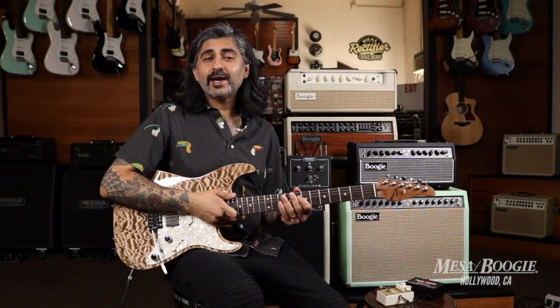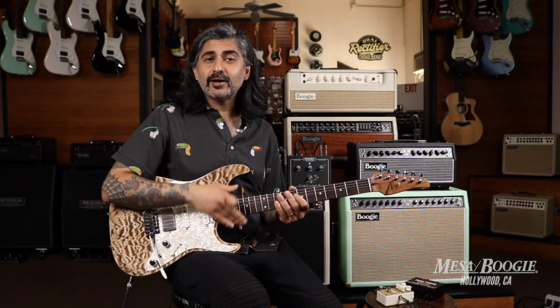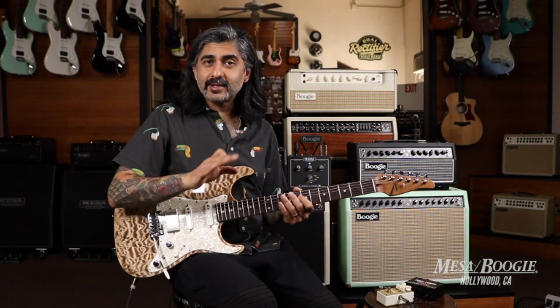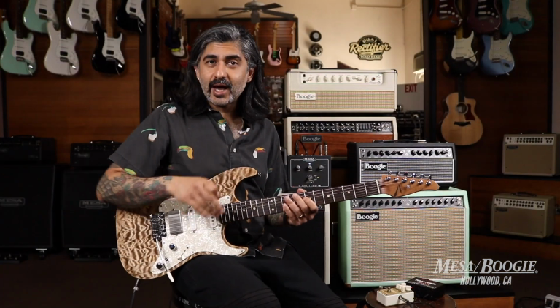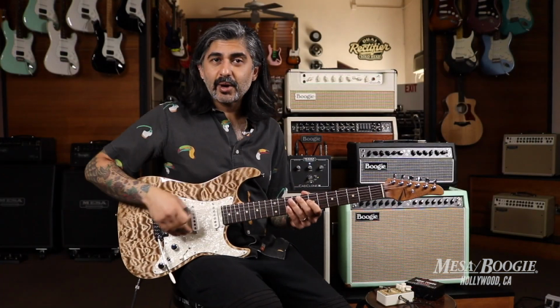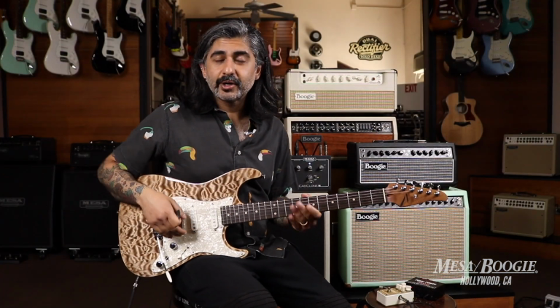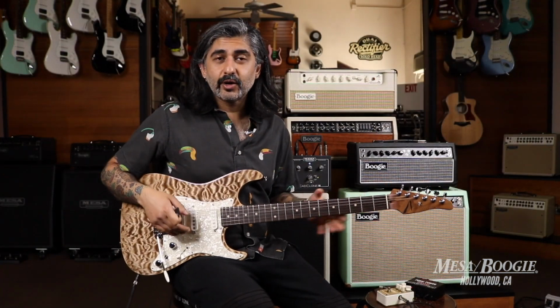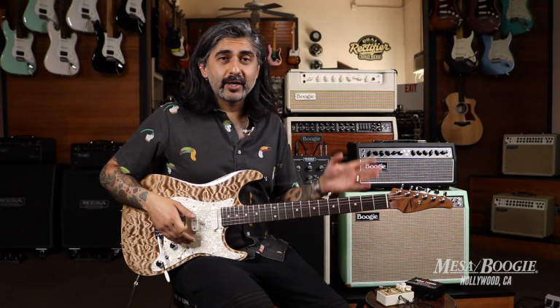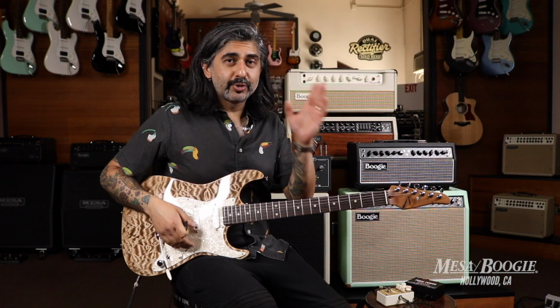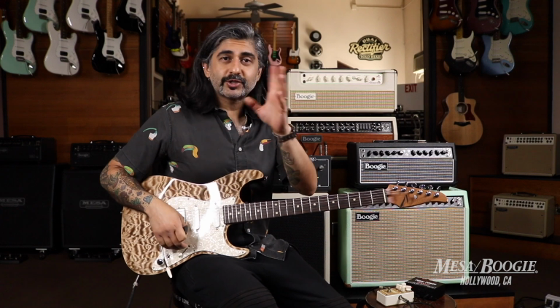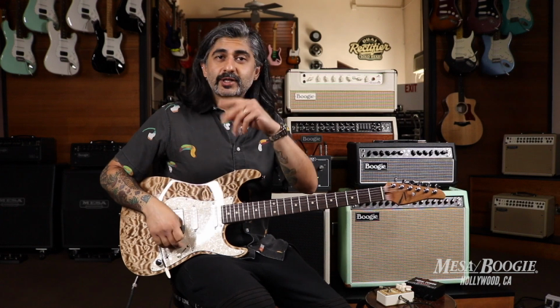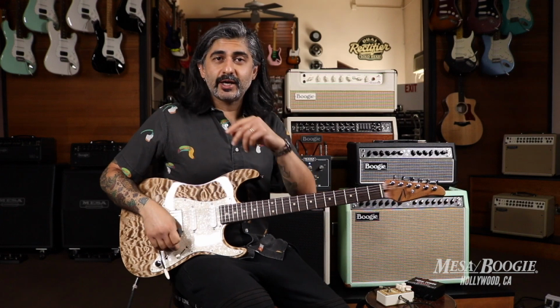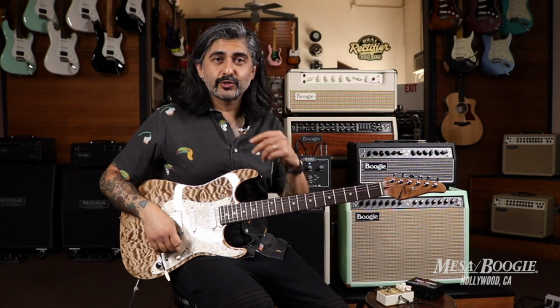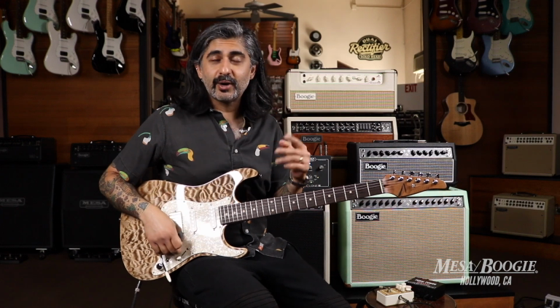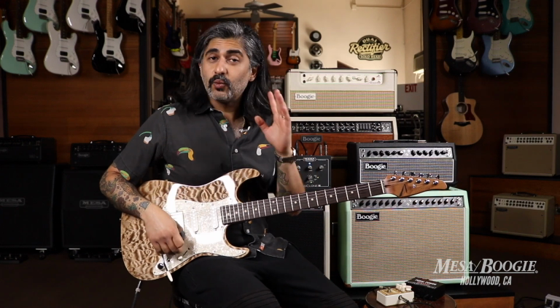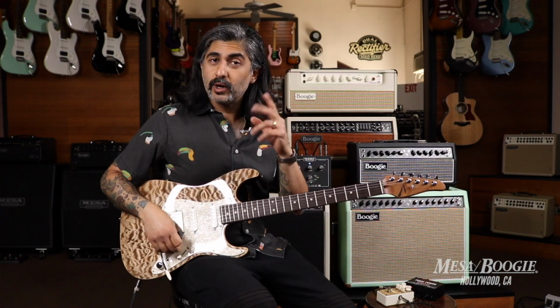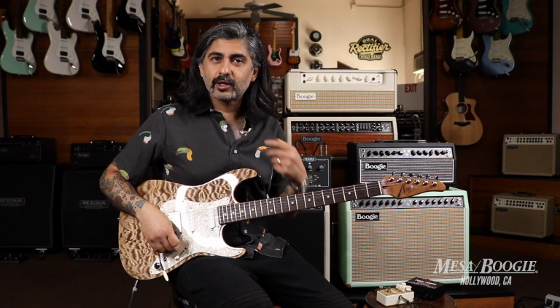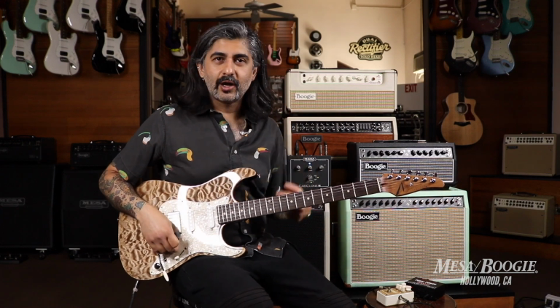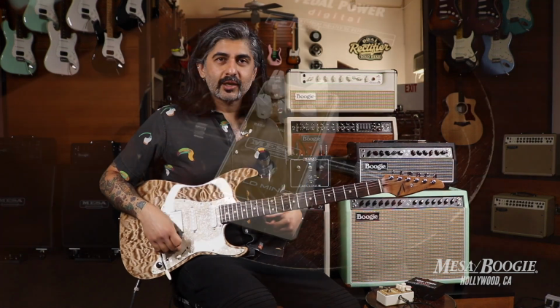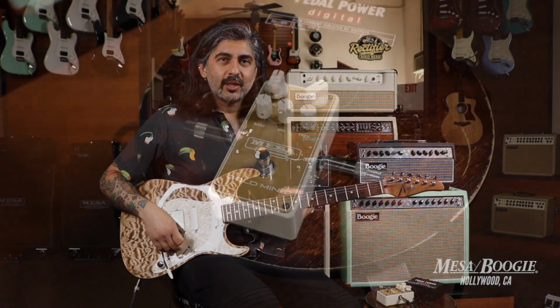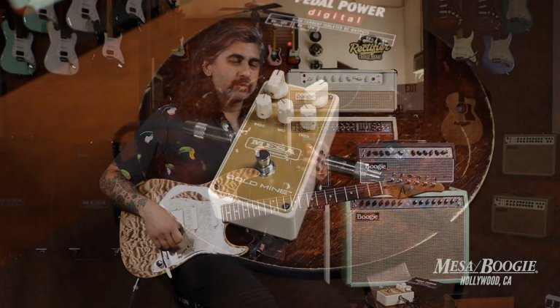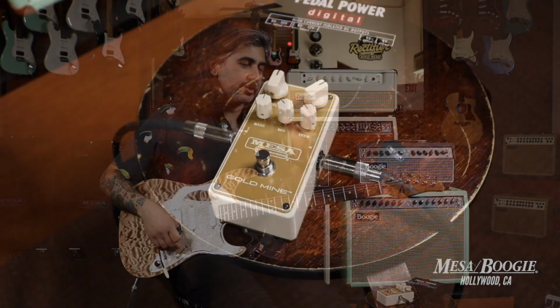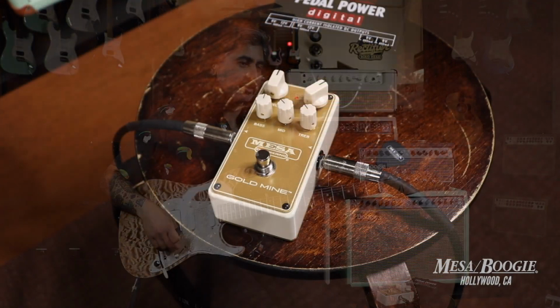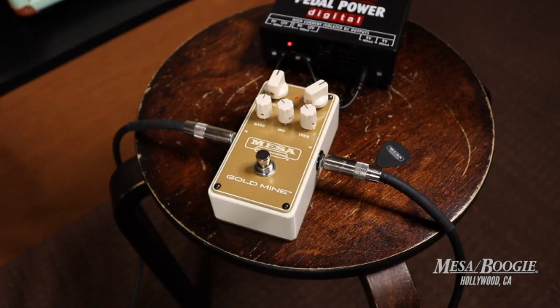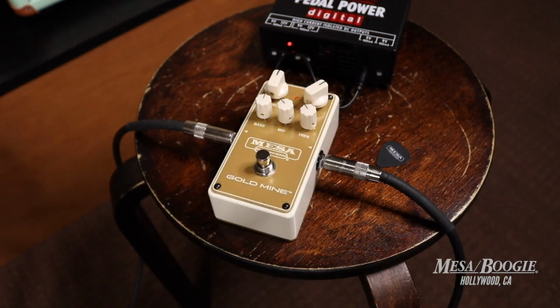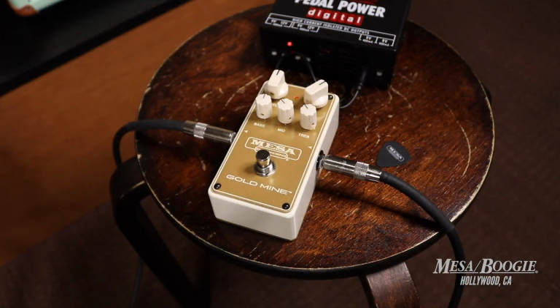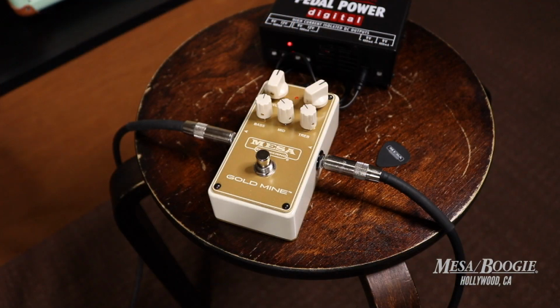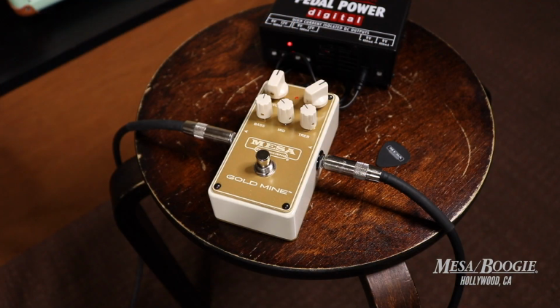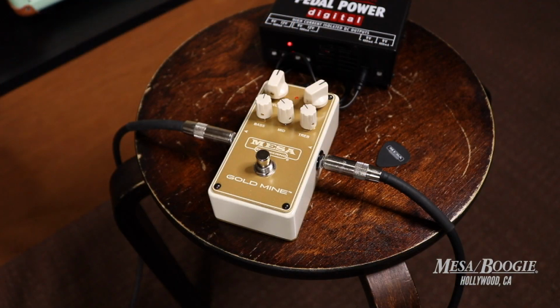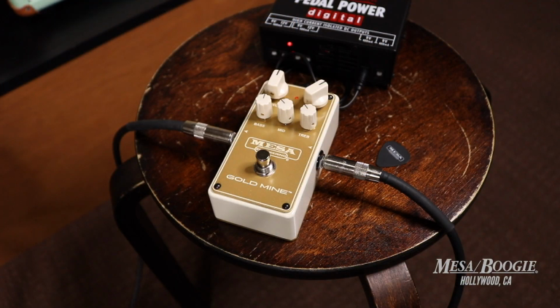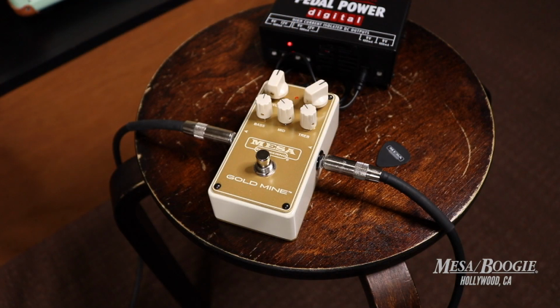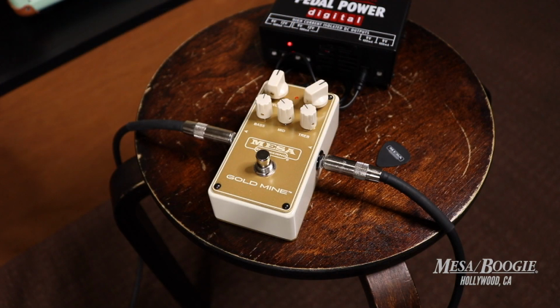Now with the pedal, I'm going to go ahead and push the gain to about one o'clock and we'll really start to hear some harmonics come through.